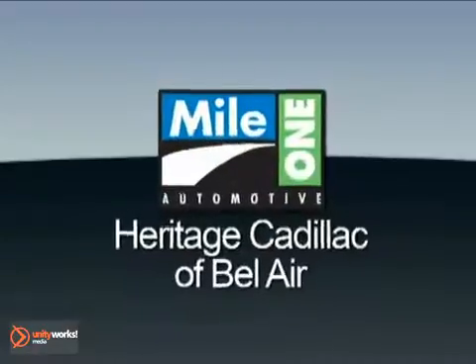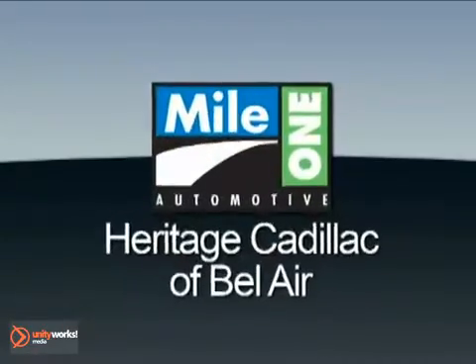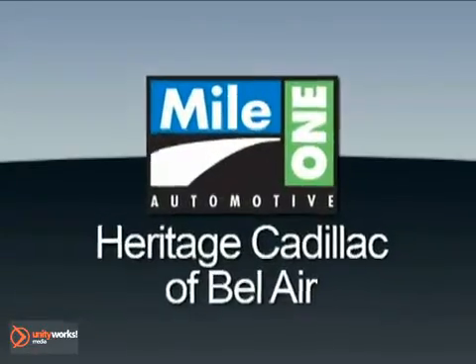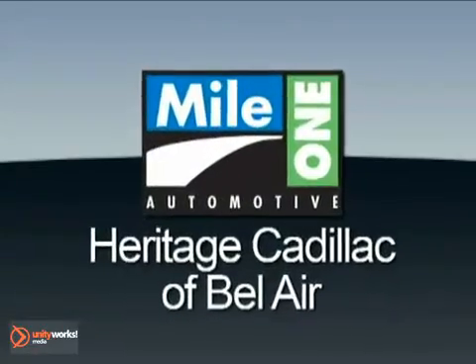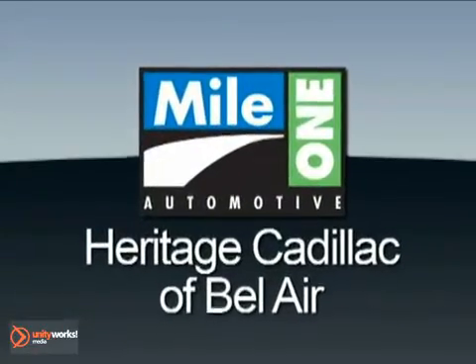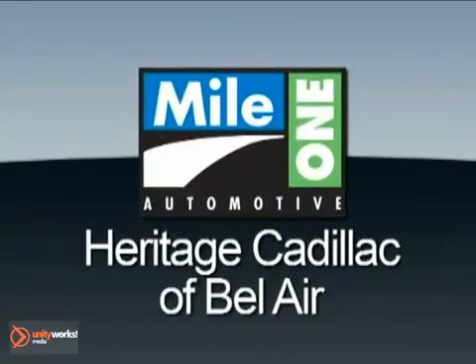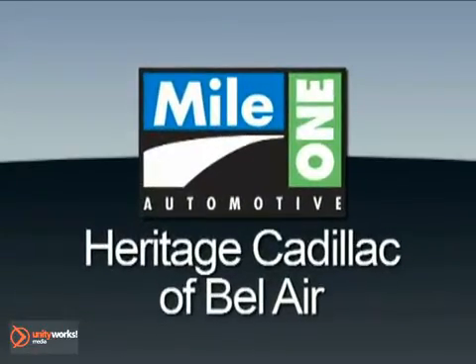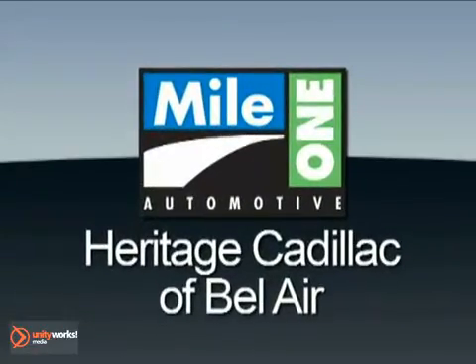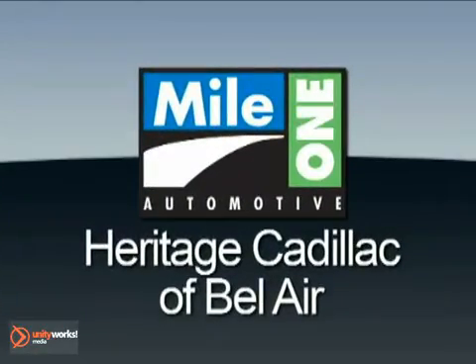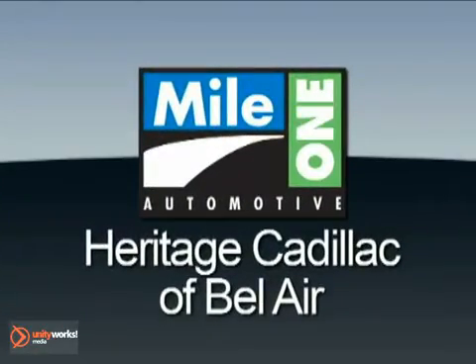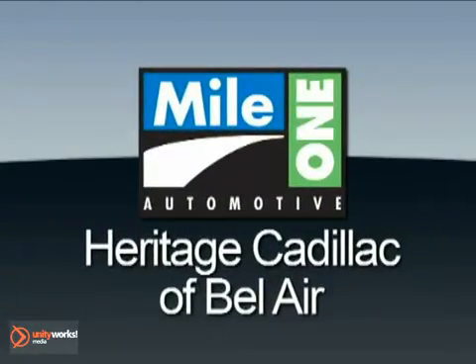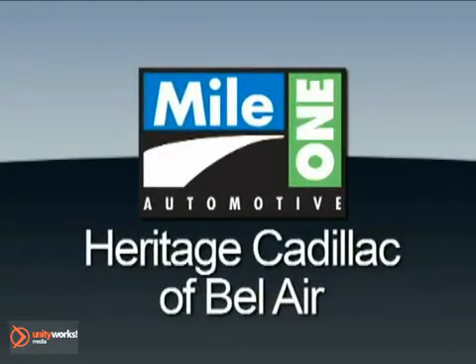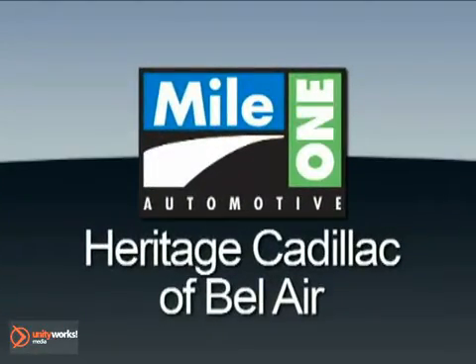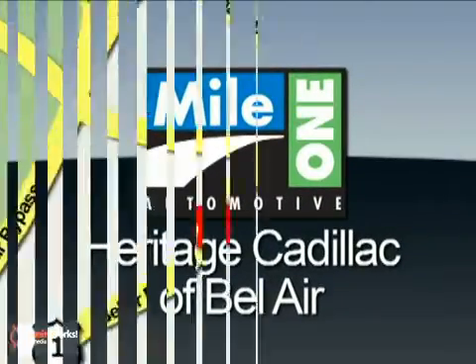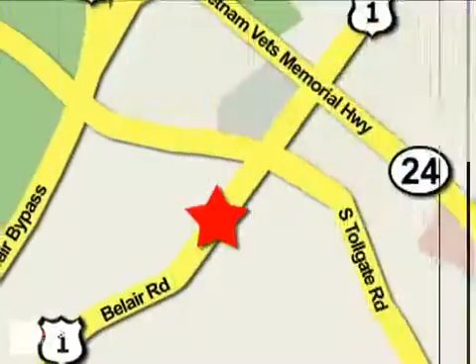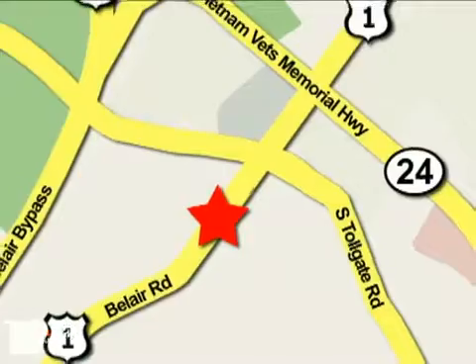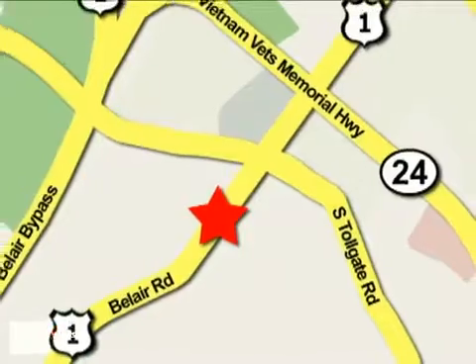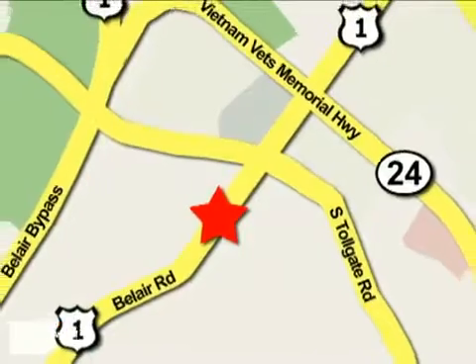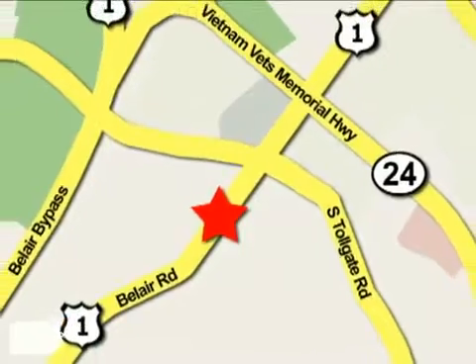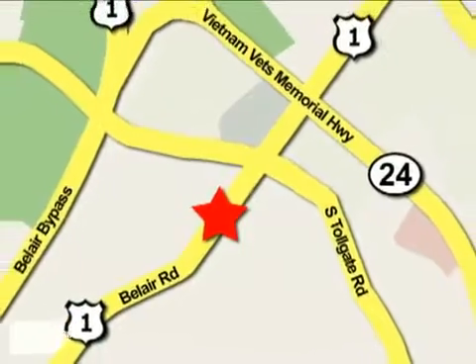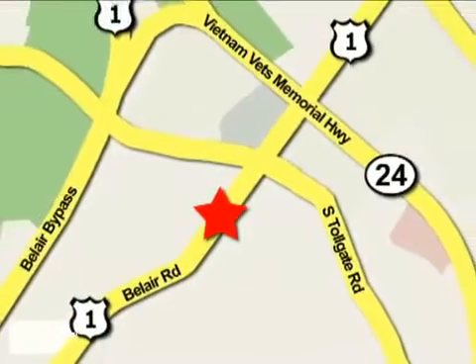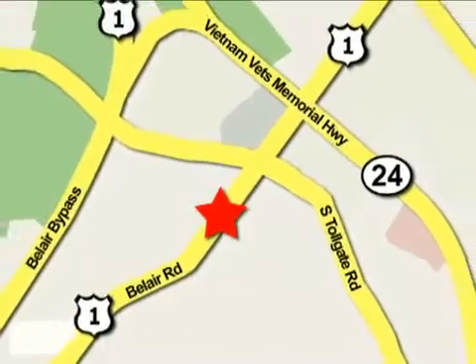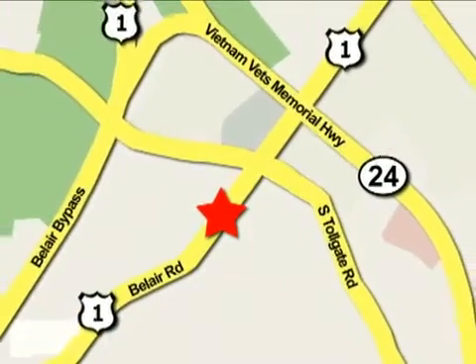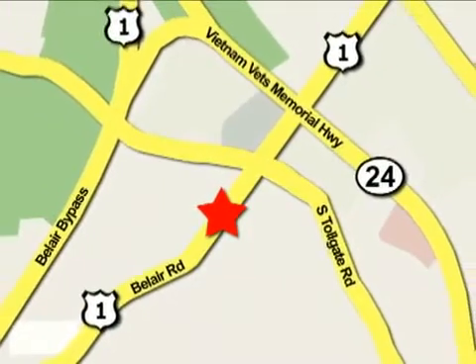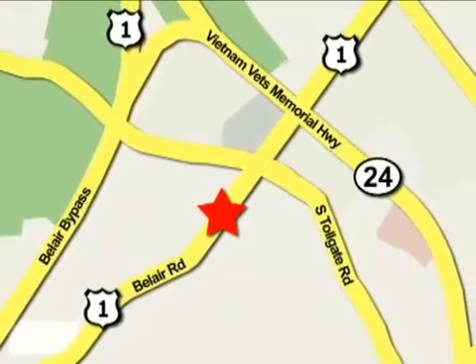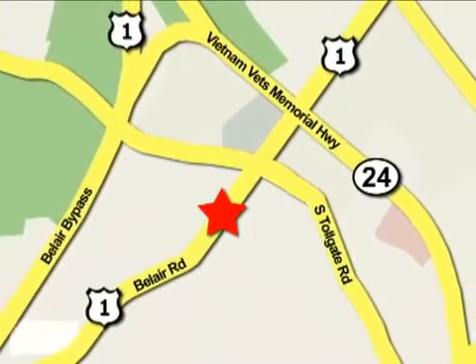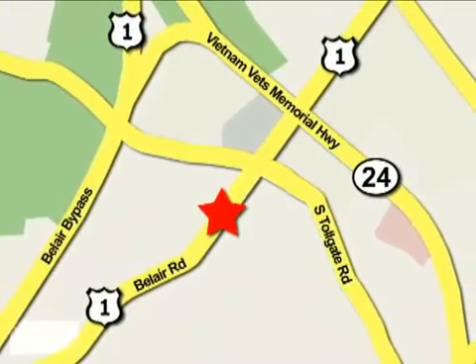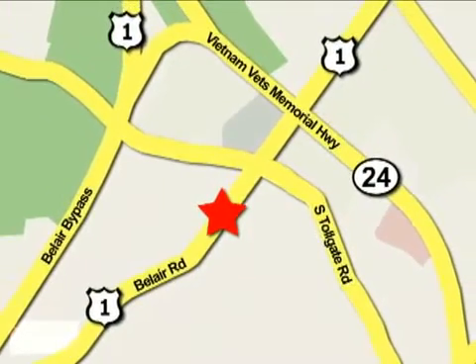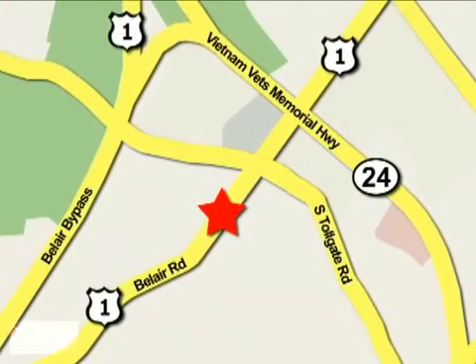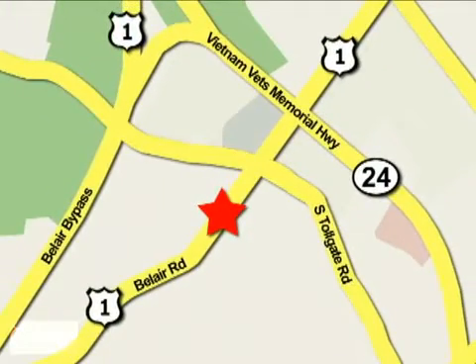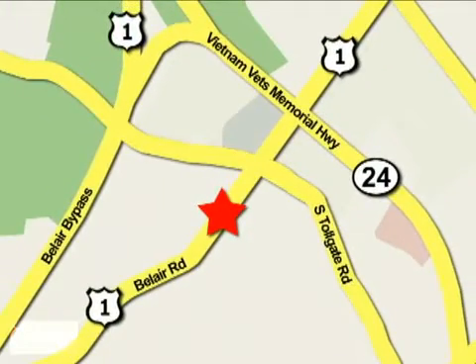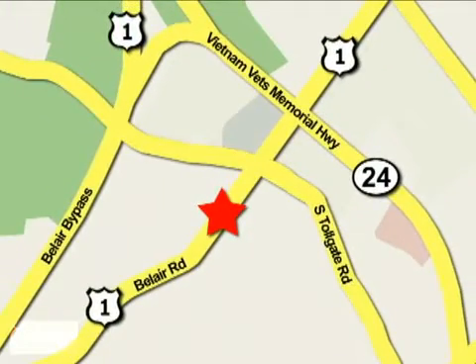Mile One Heritage Cadillac of Bel Air is conveniently located at 716 Bel Air Road in Bel Air.